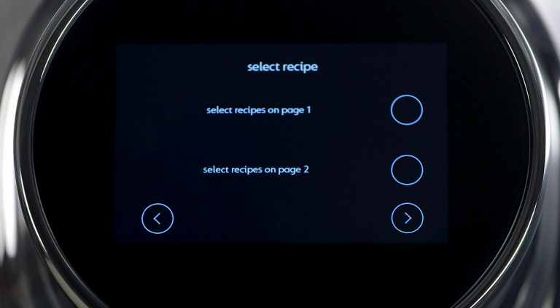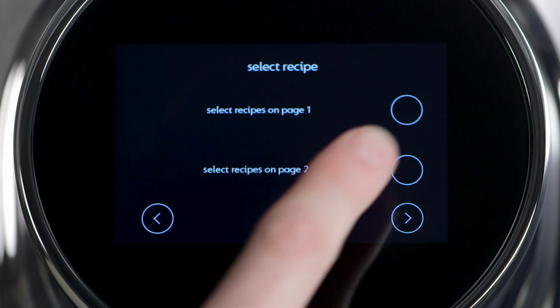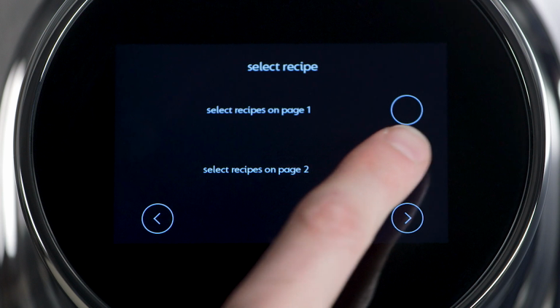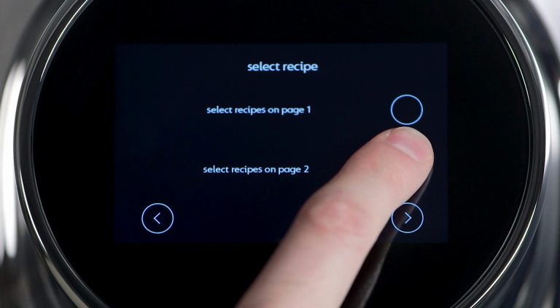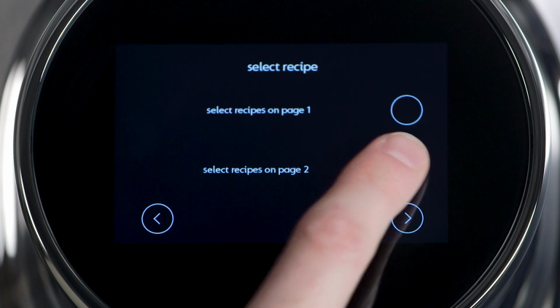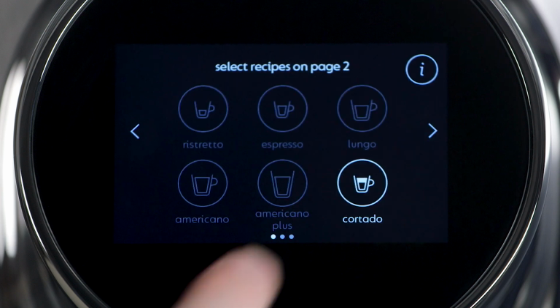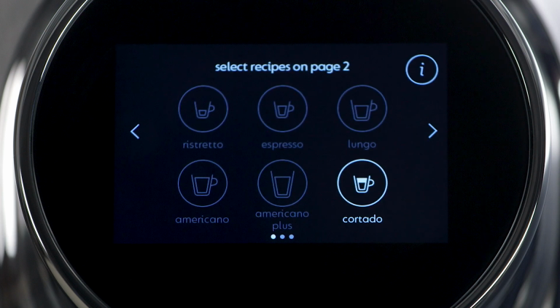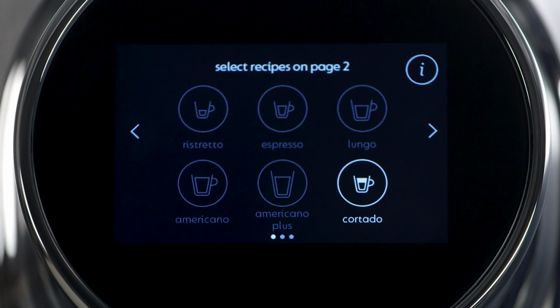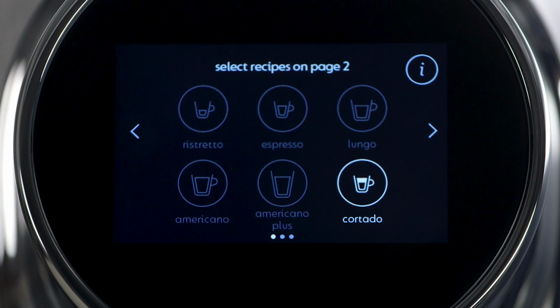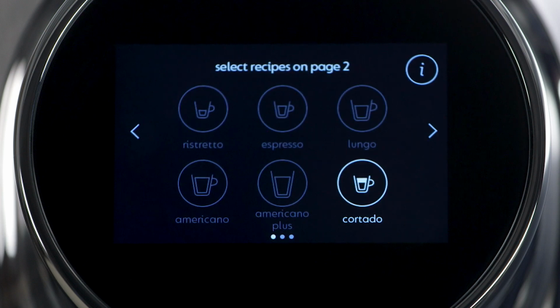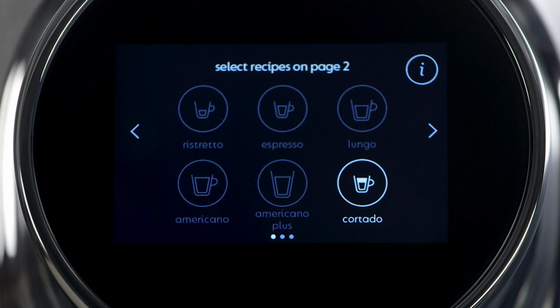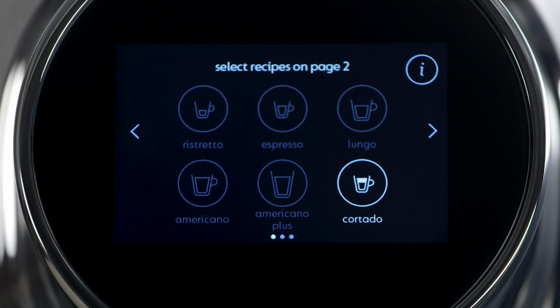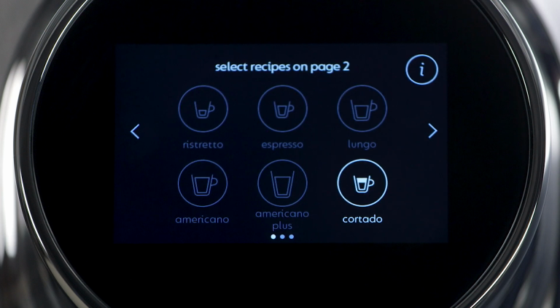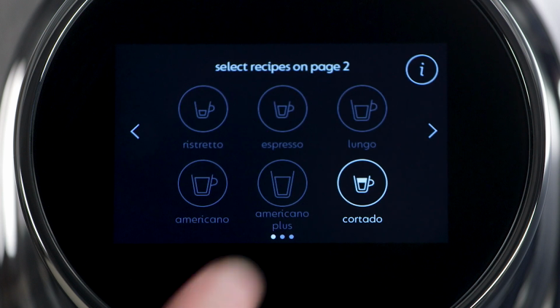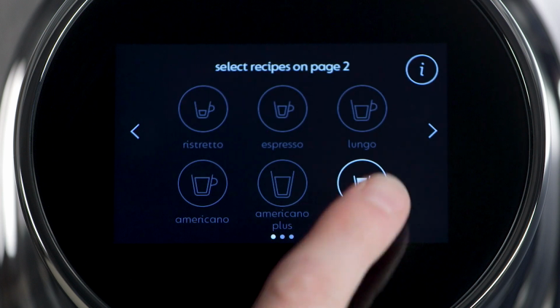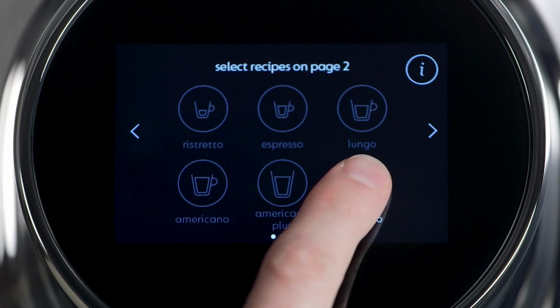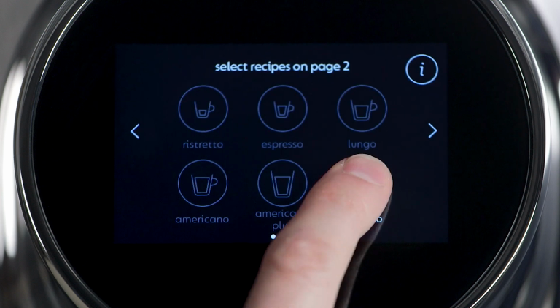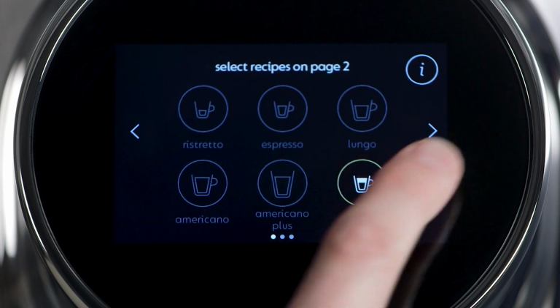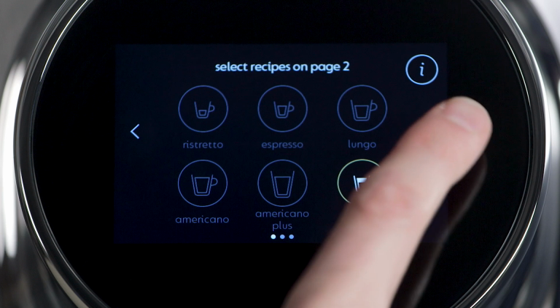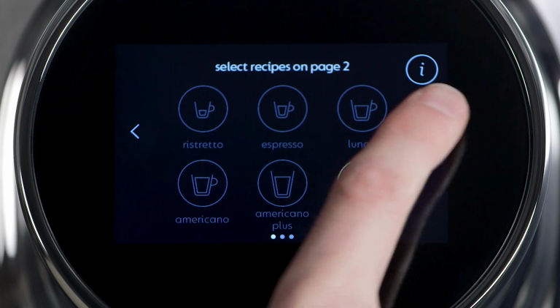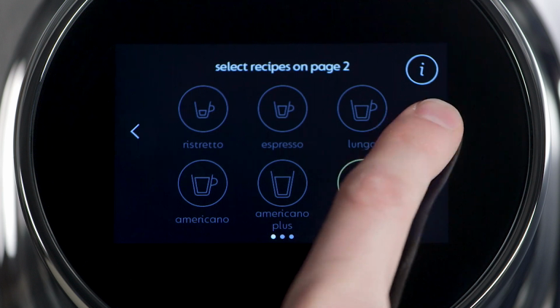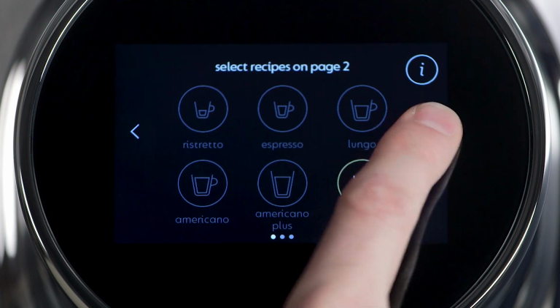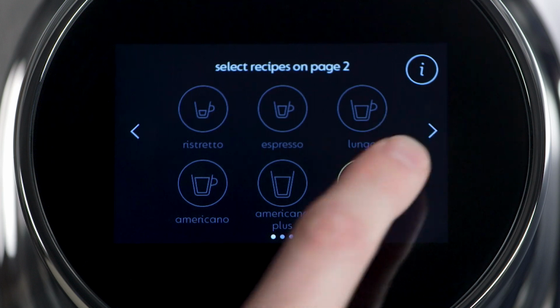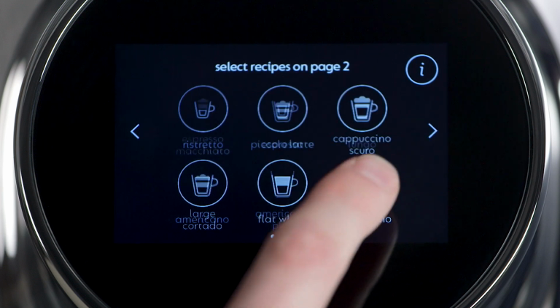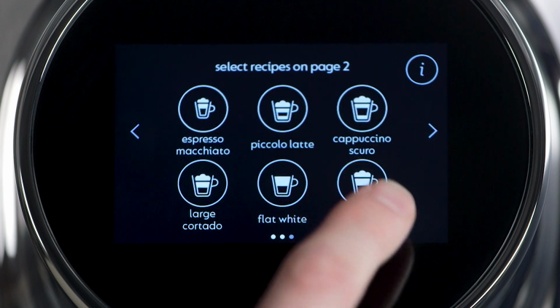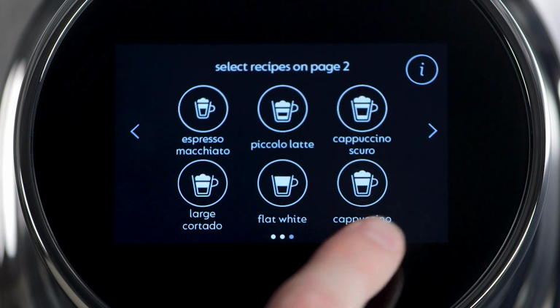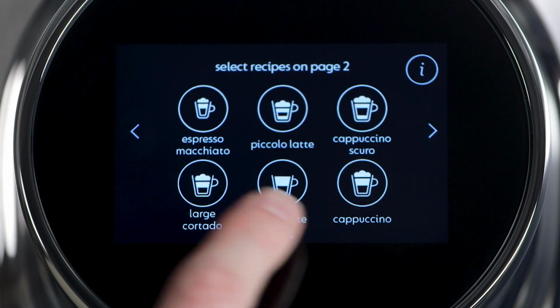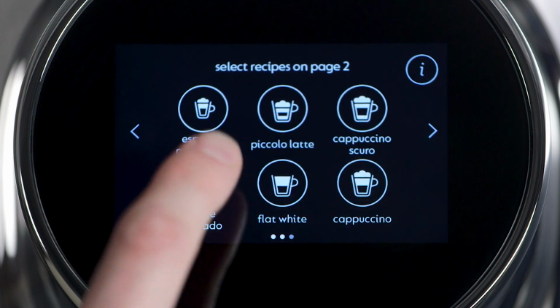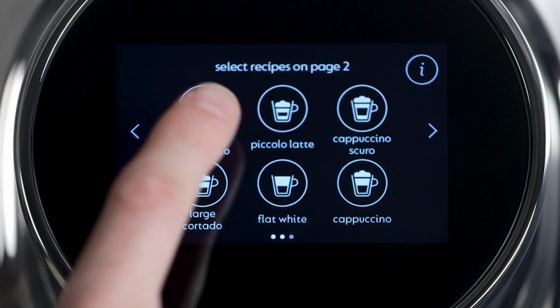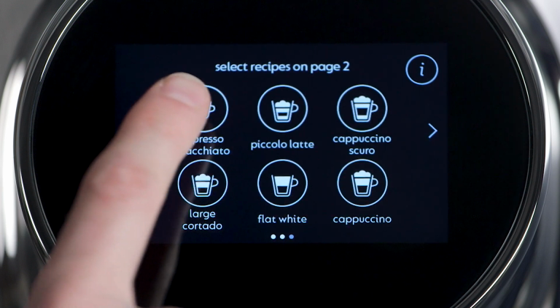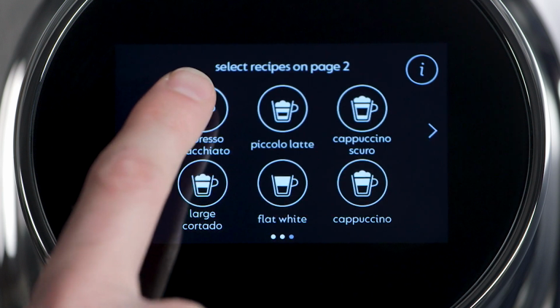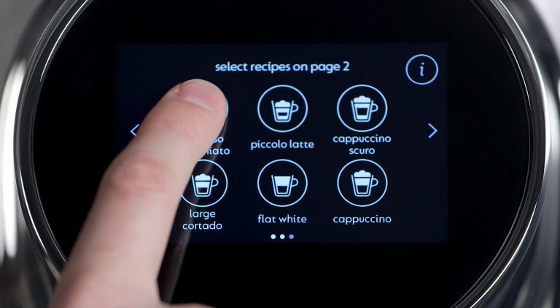Repeat the same for the second screen. For page one, we chose recipes without milk. For page two, we will choose recipes with milk.